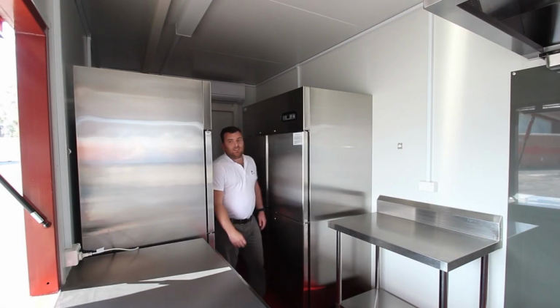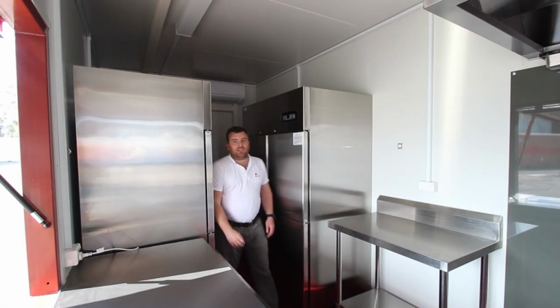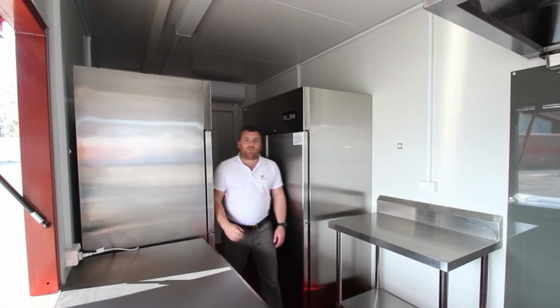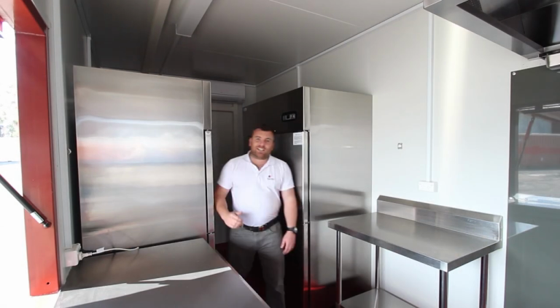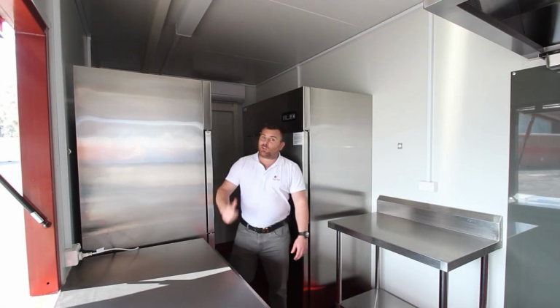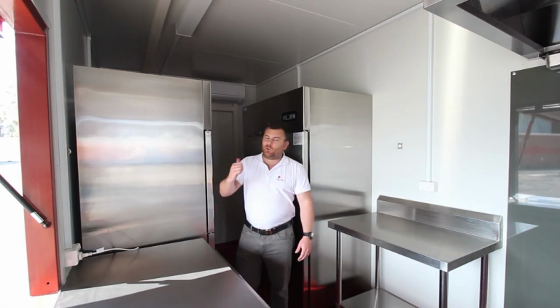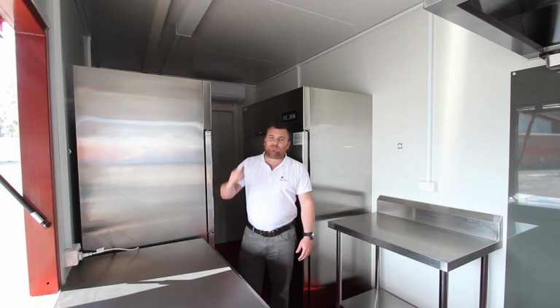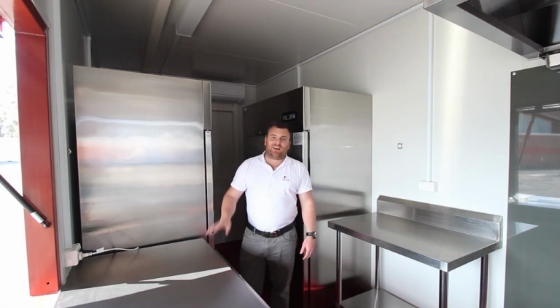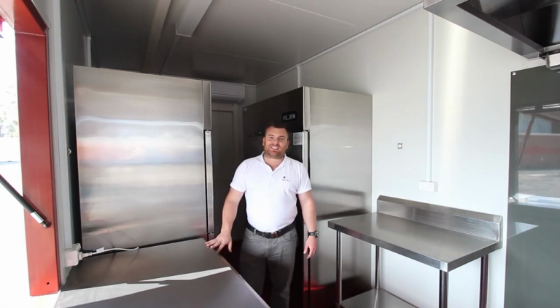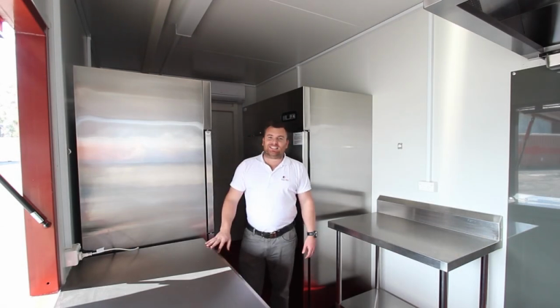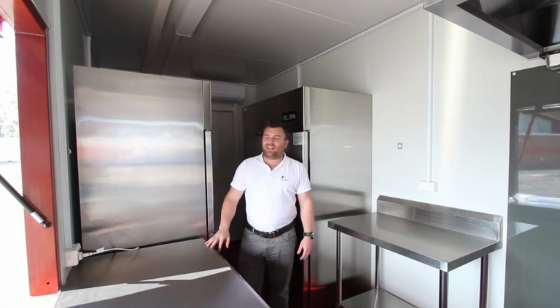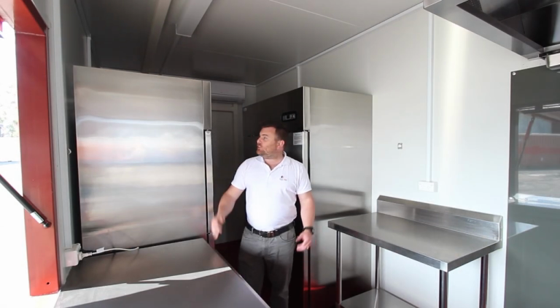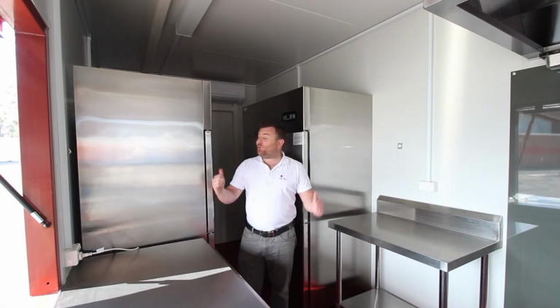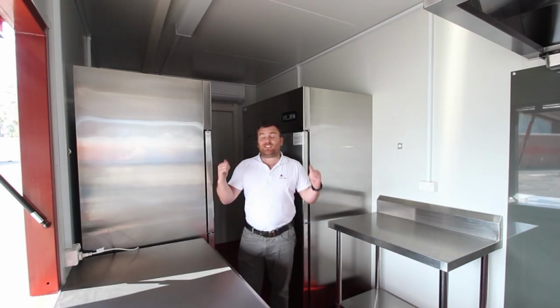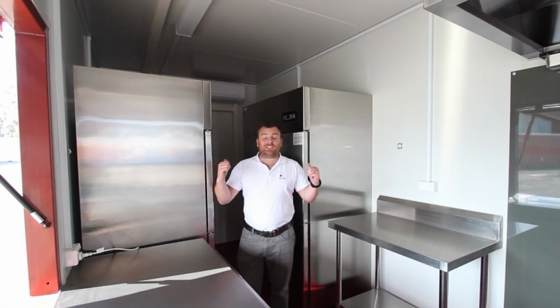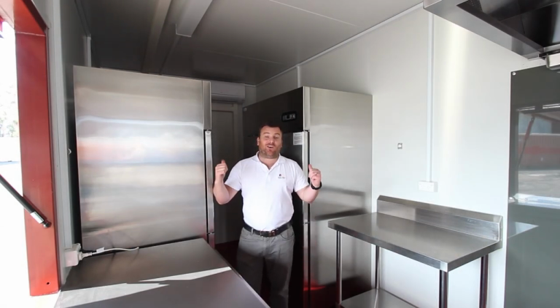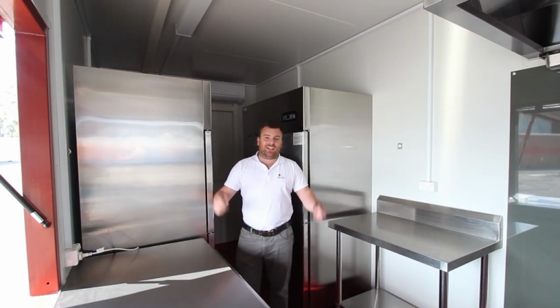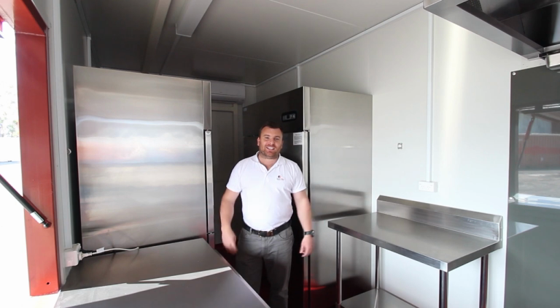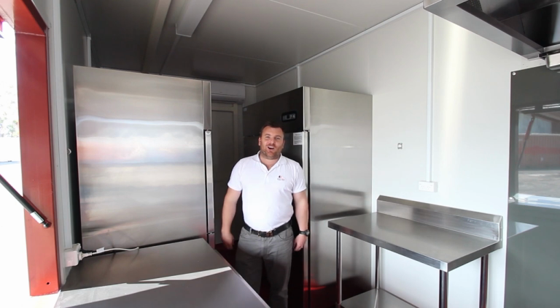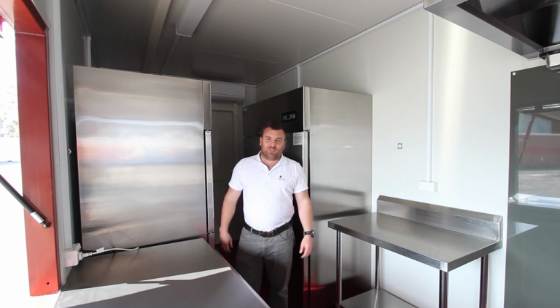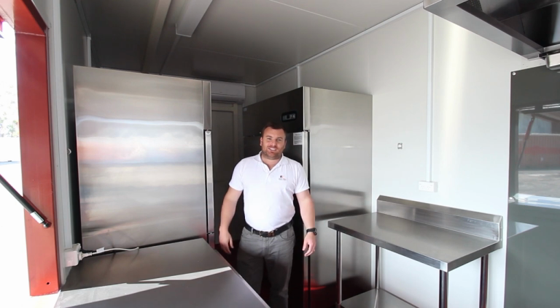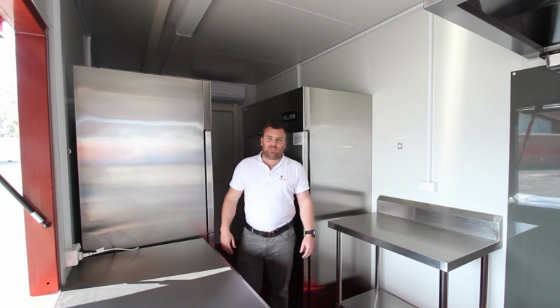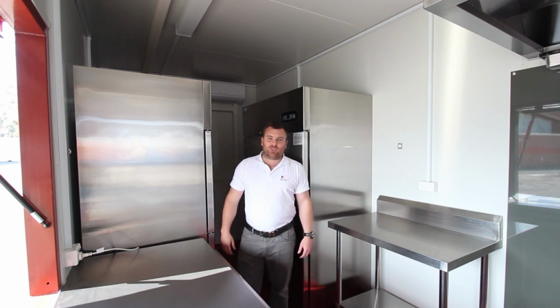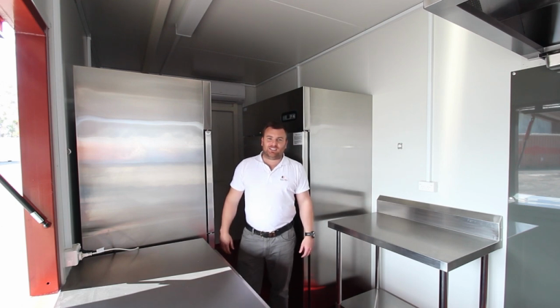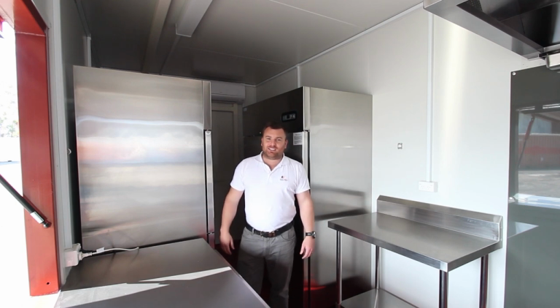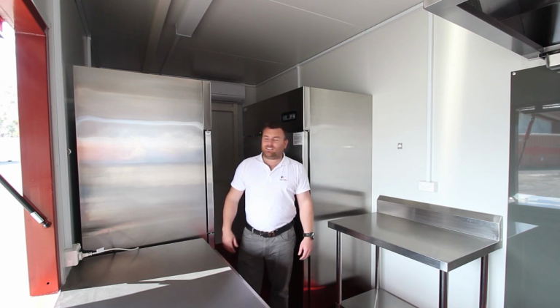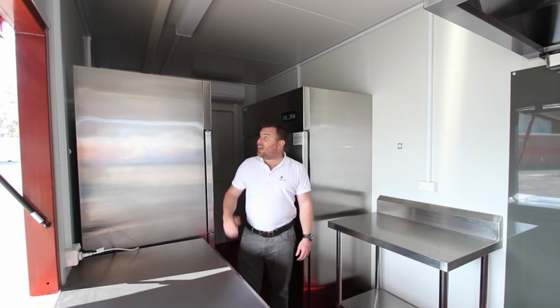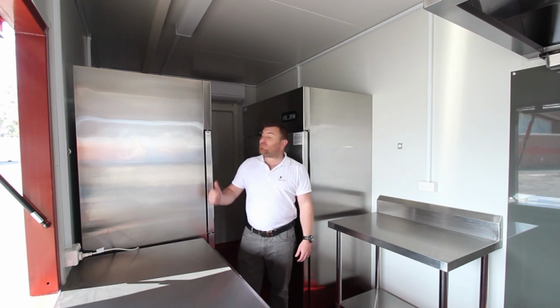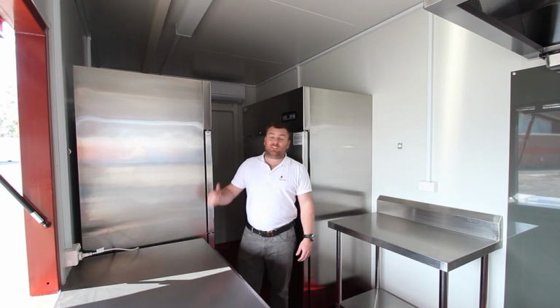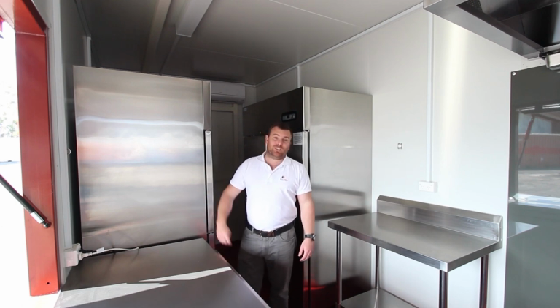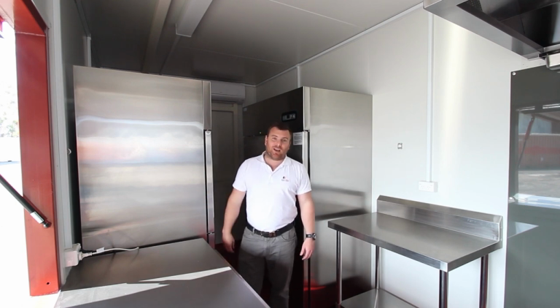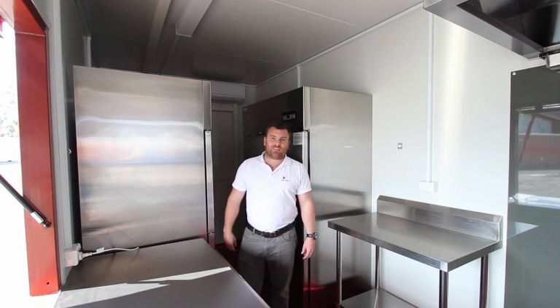Now we get to the coolest part of this container. Look at the size of these deep freezers — absolutely massive.